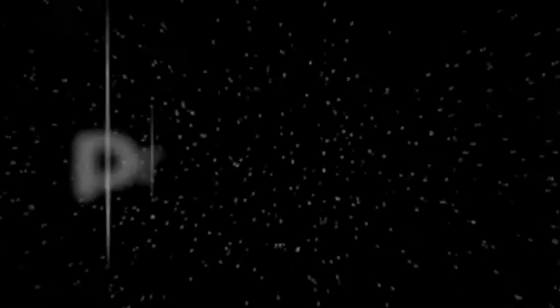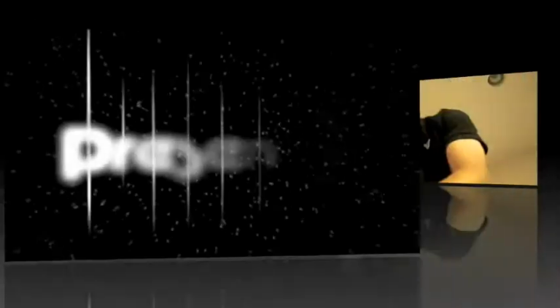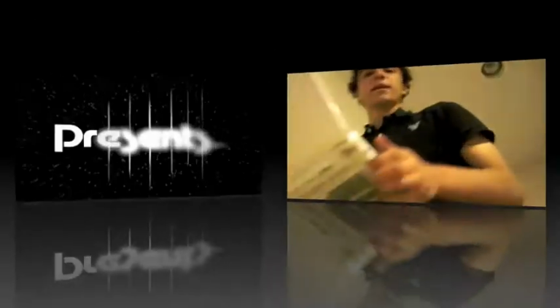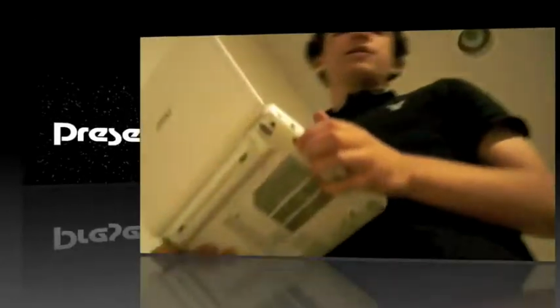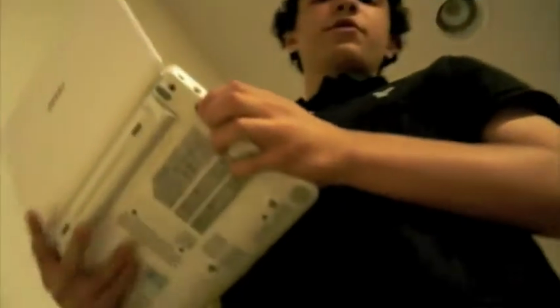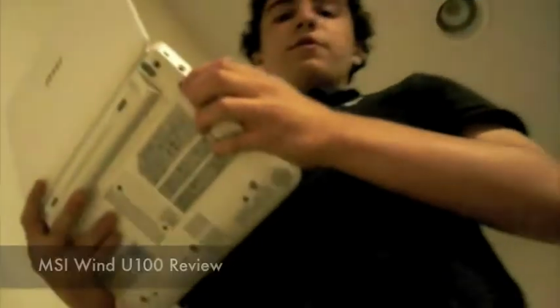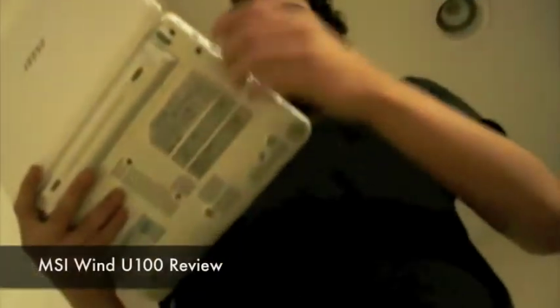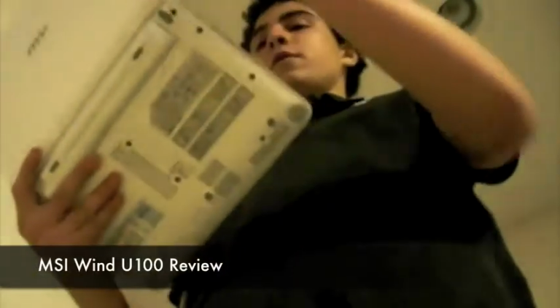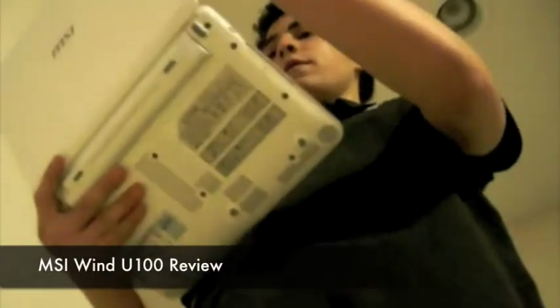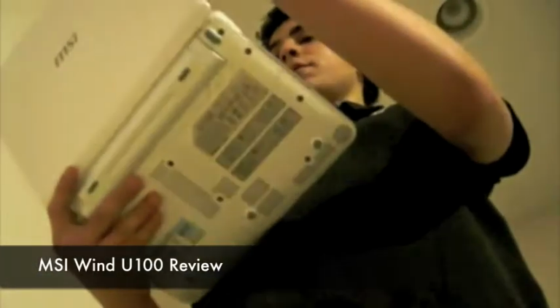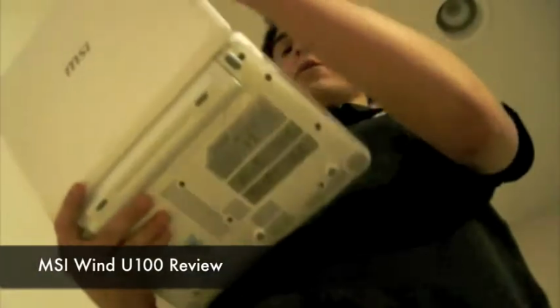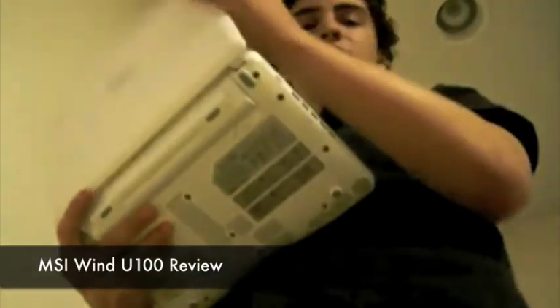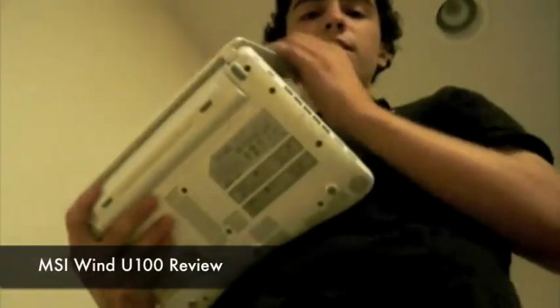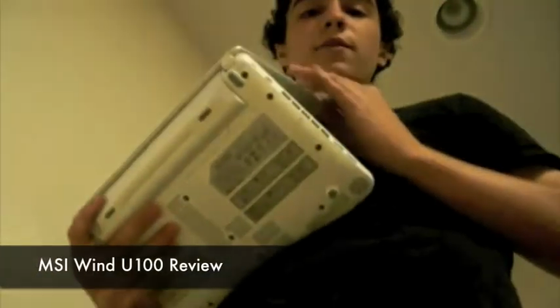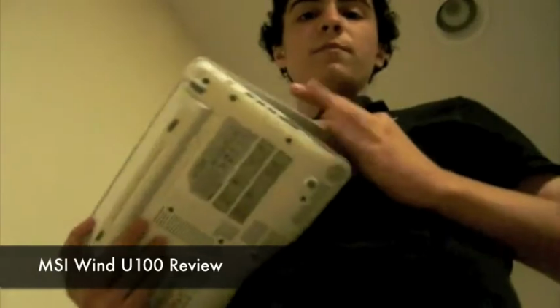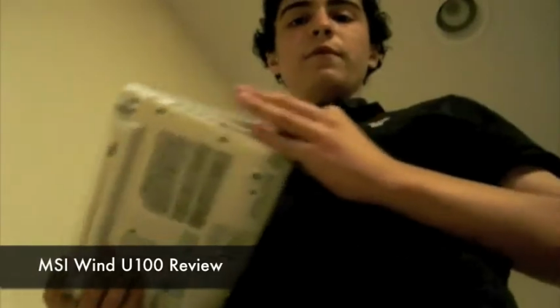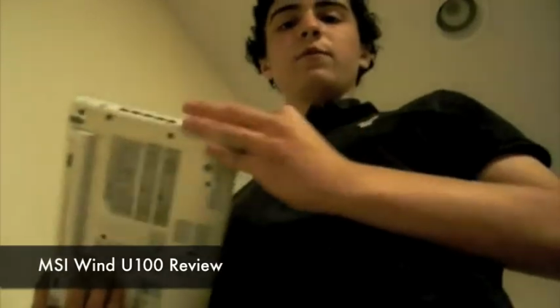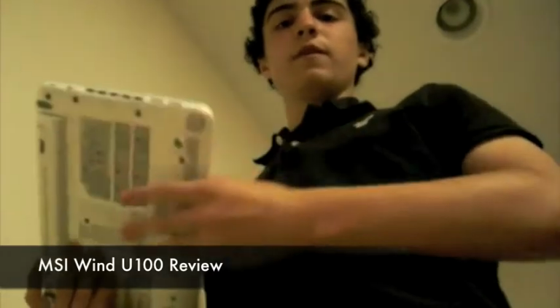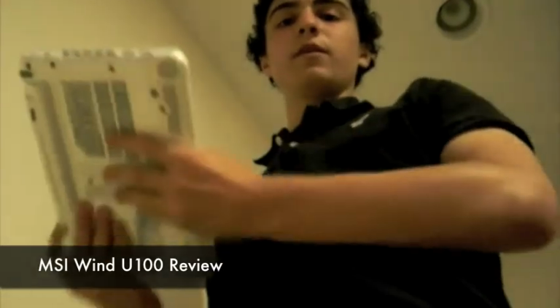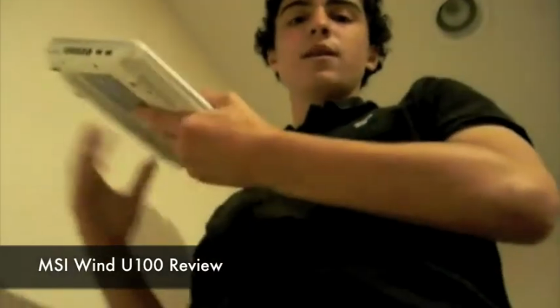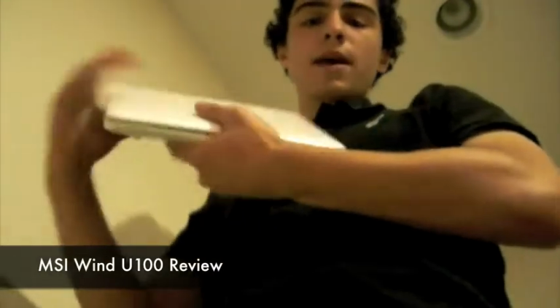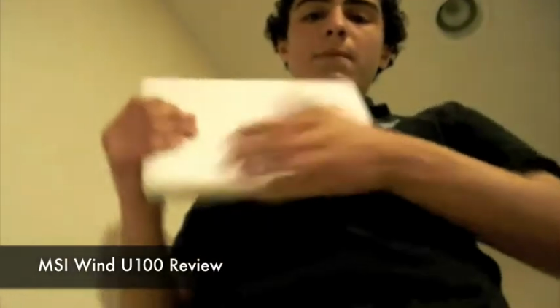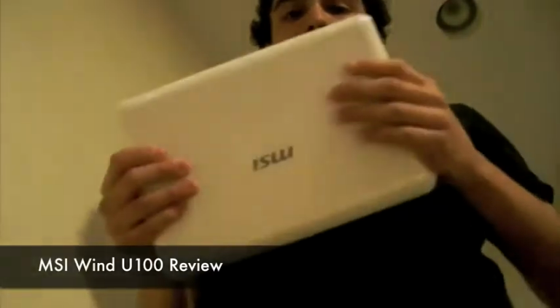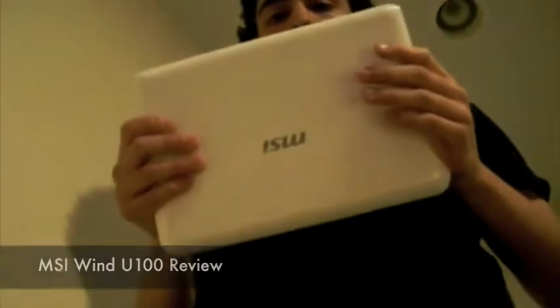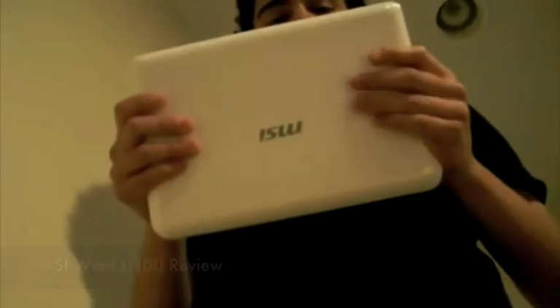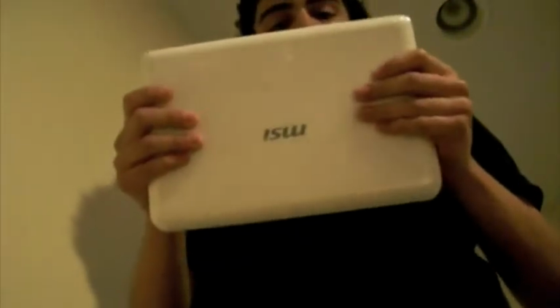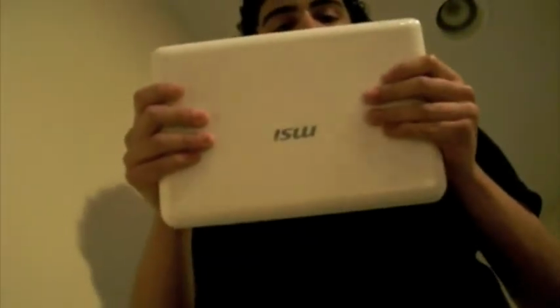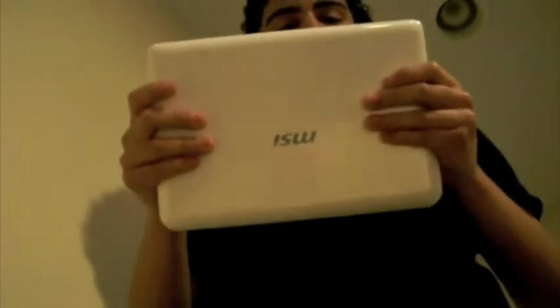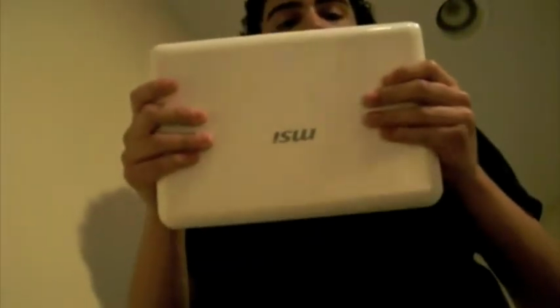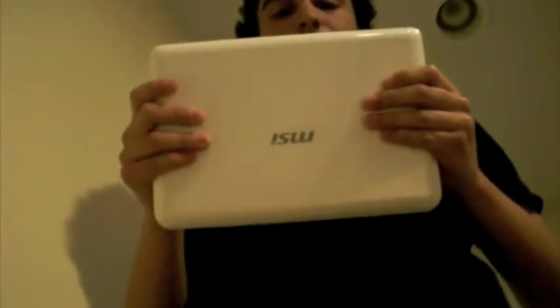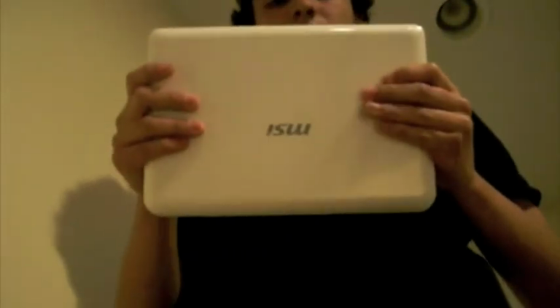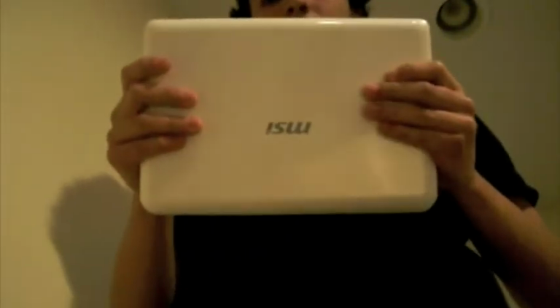Hi guys, this is Chris here for Frost Productions, and today we're going to be reviewing the MSI Wind U100 netbook.